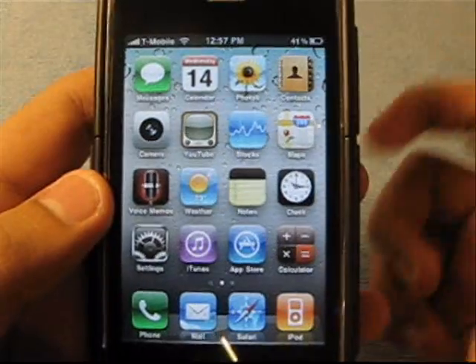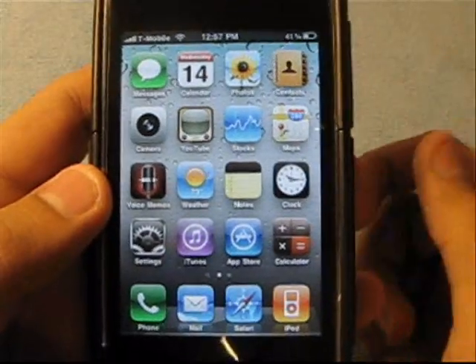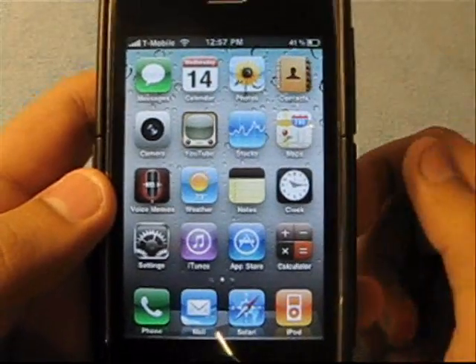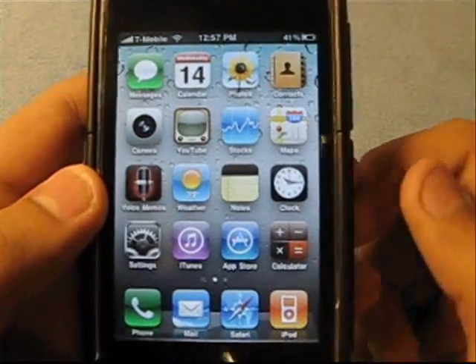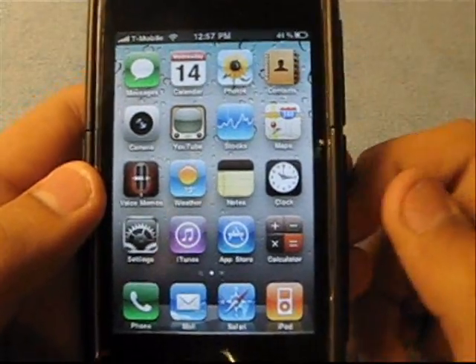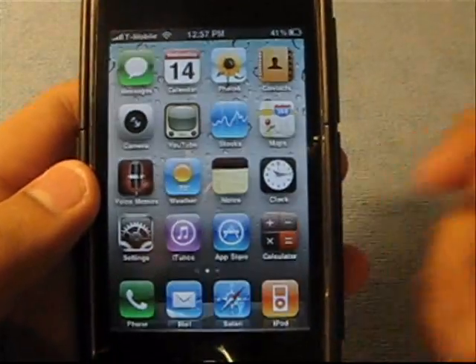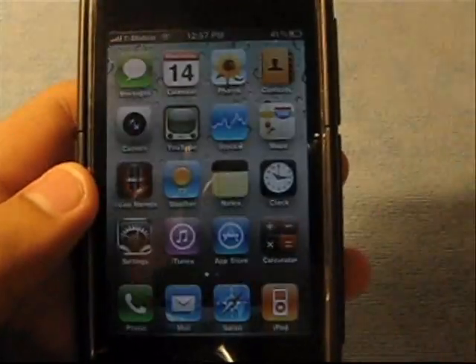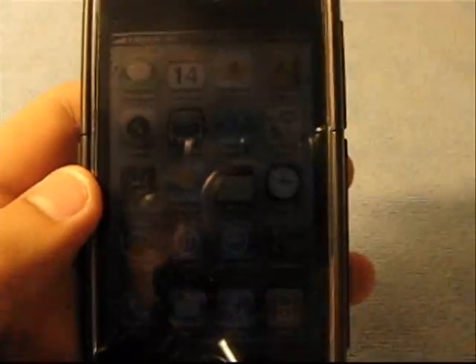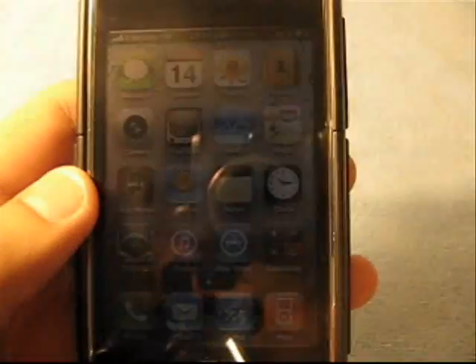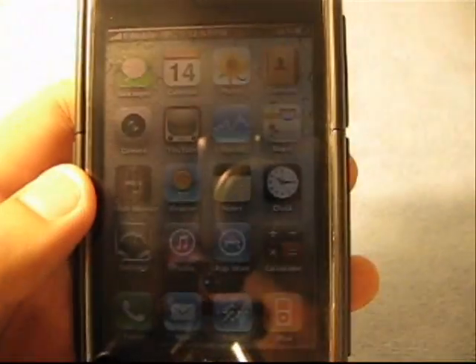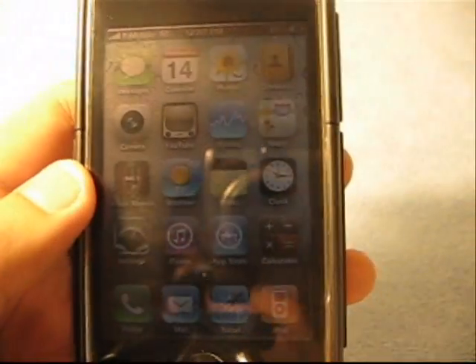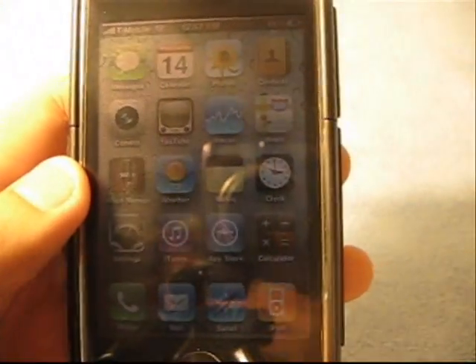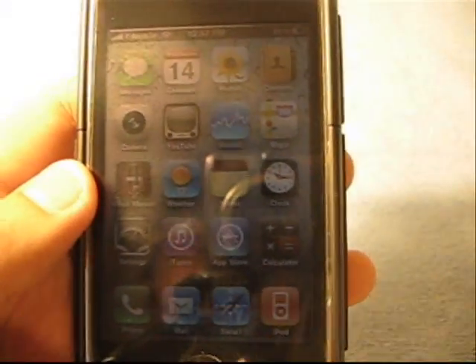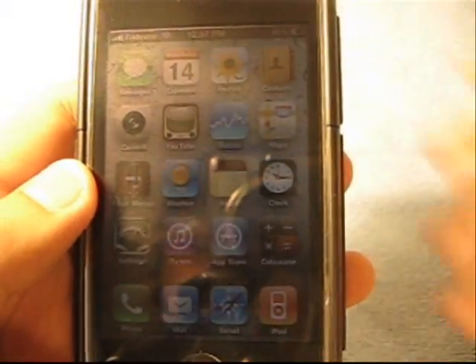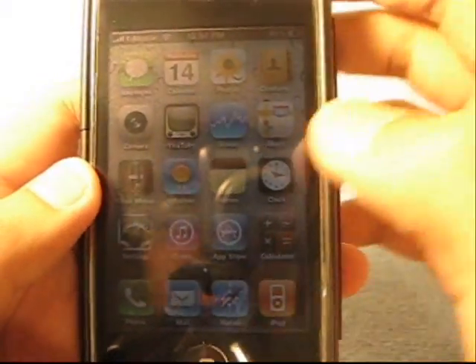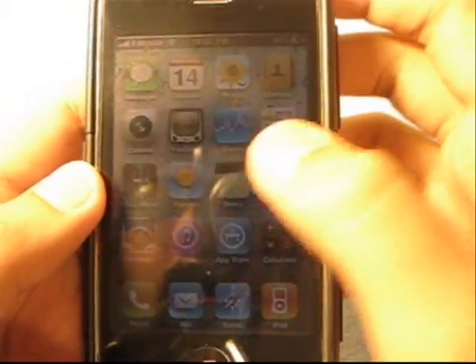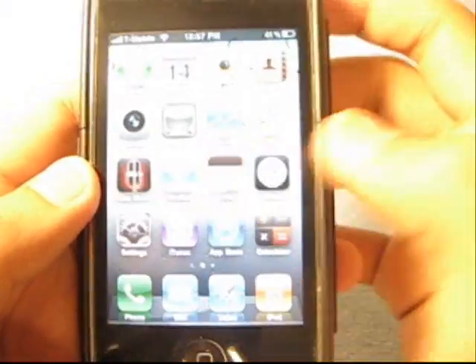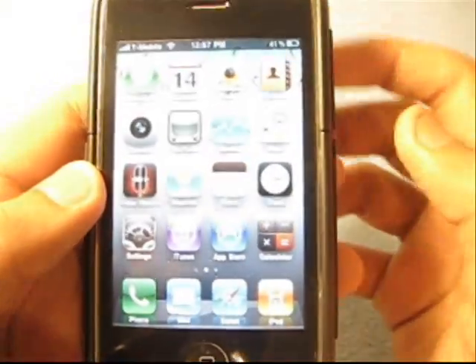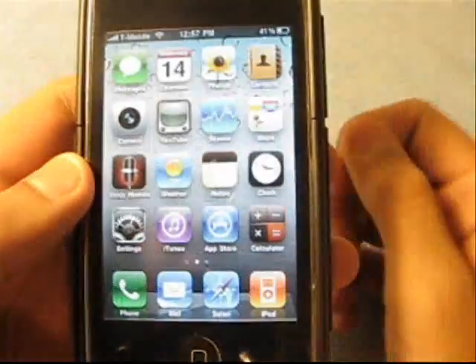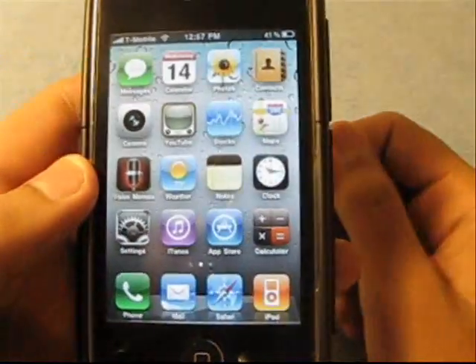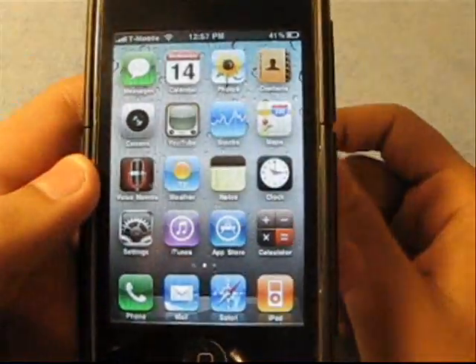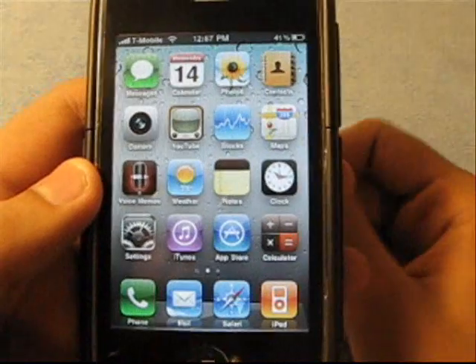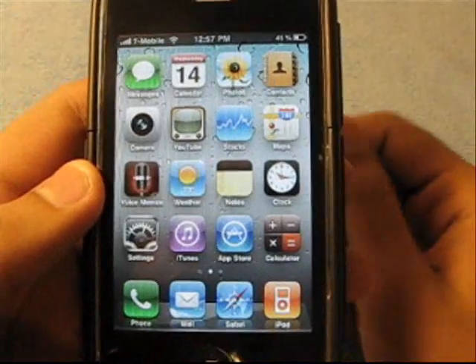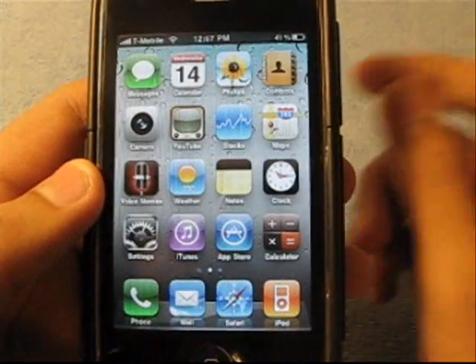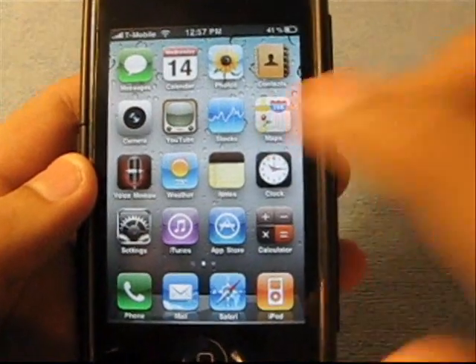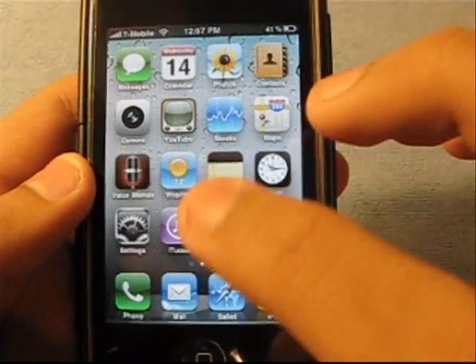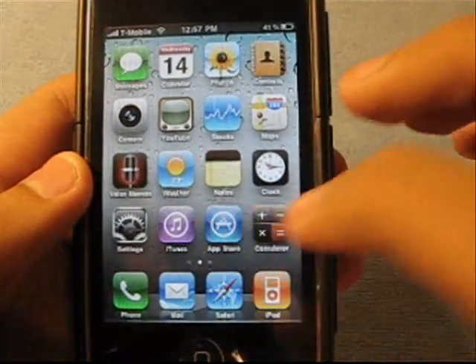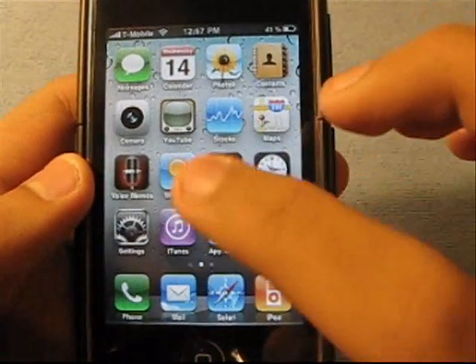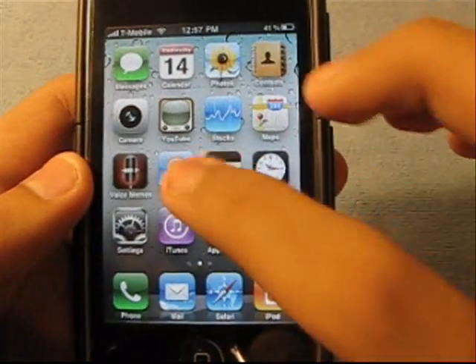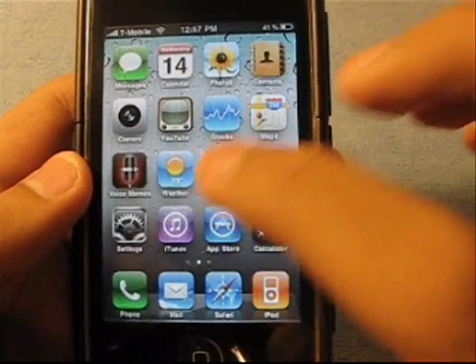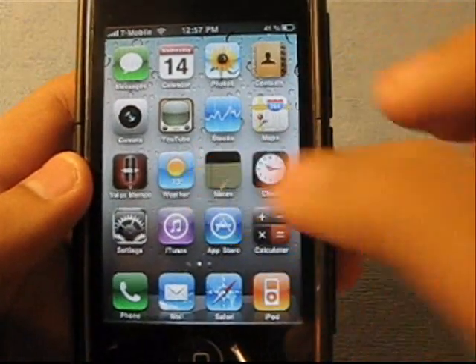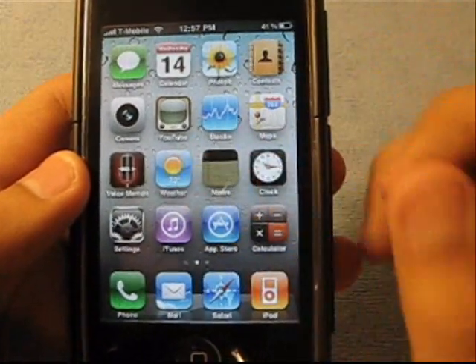Hey everyone, what's up? It's iPod Apps Freak. This is a requested video.